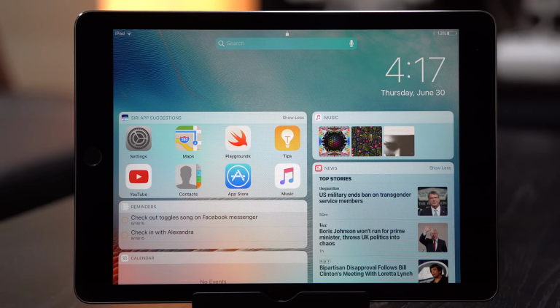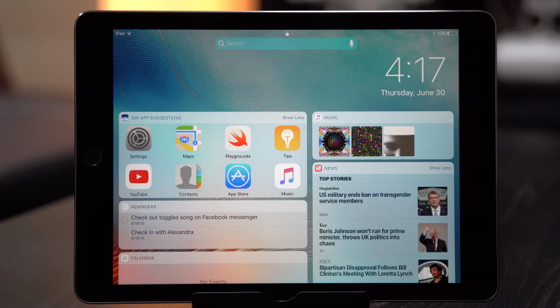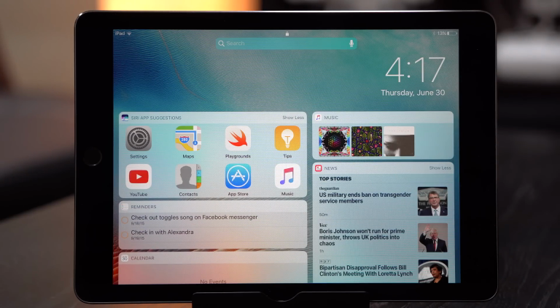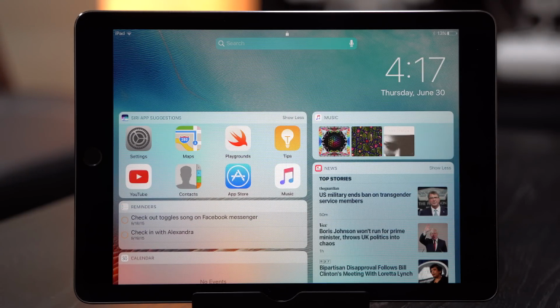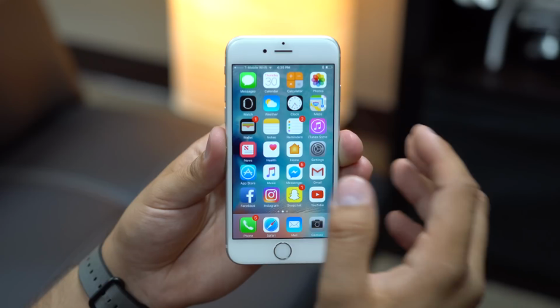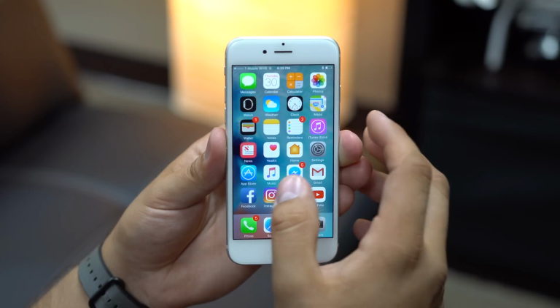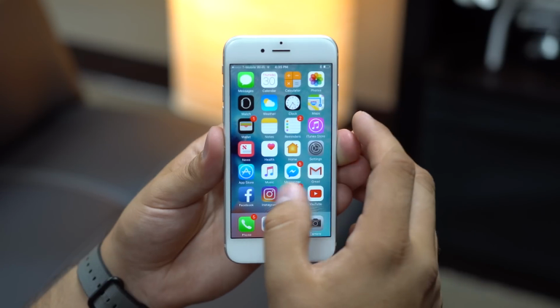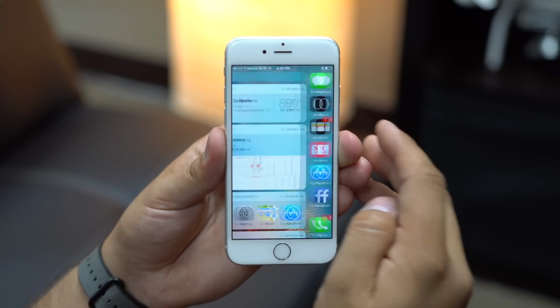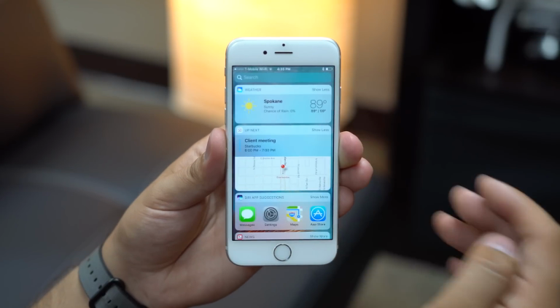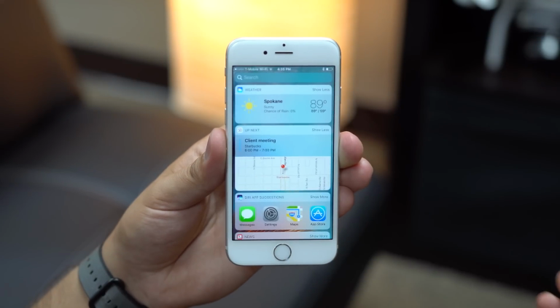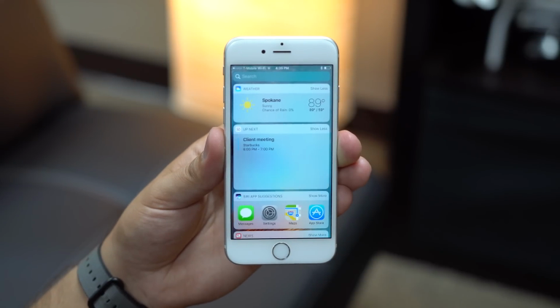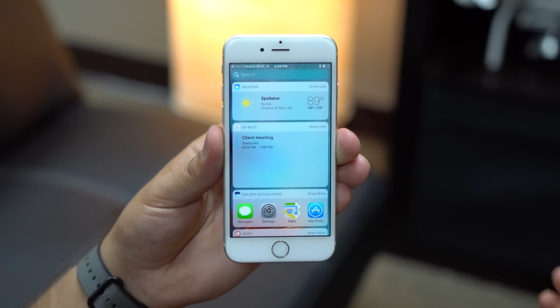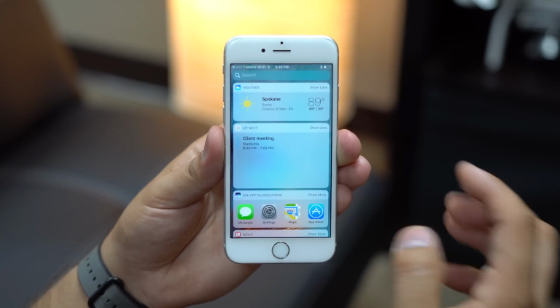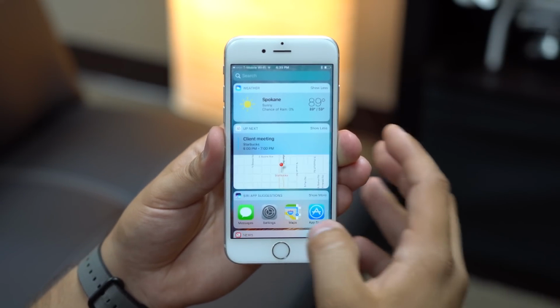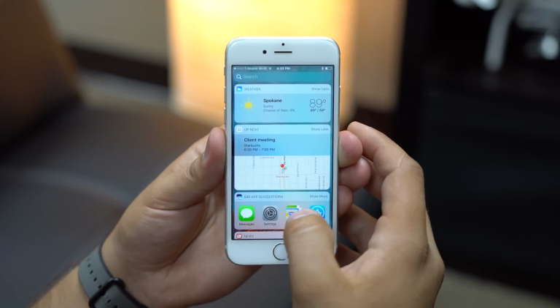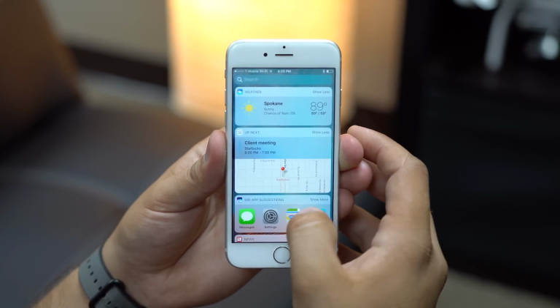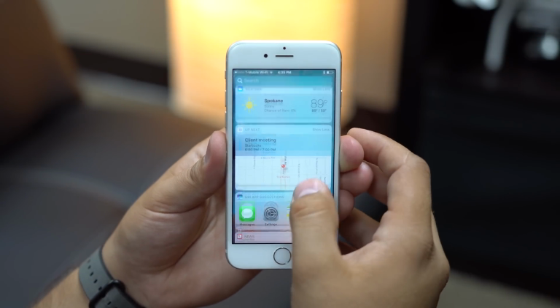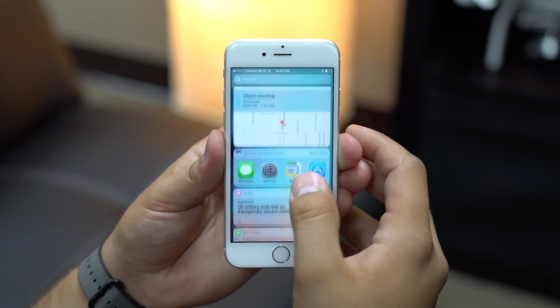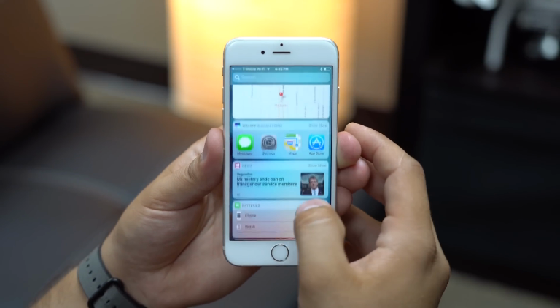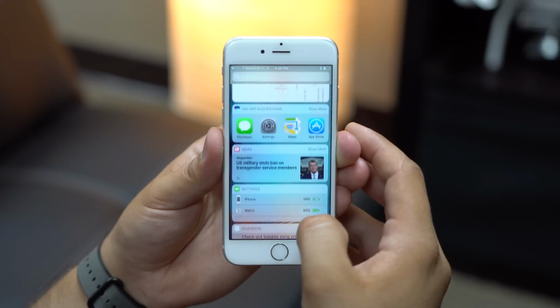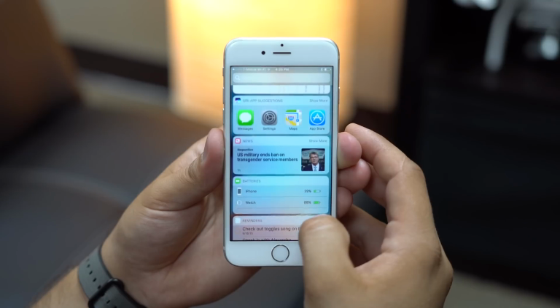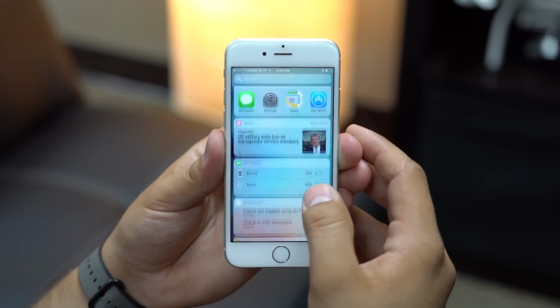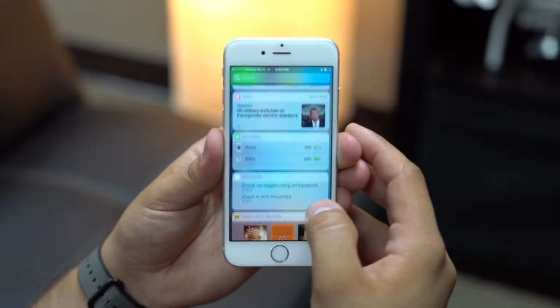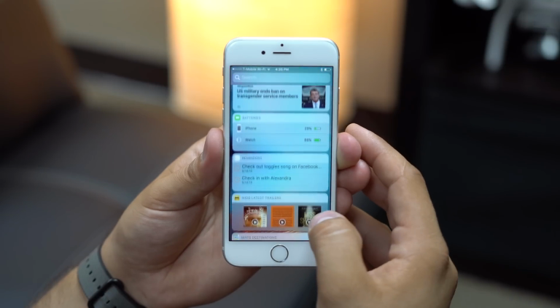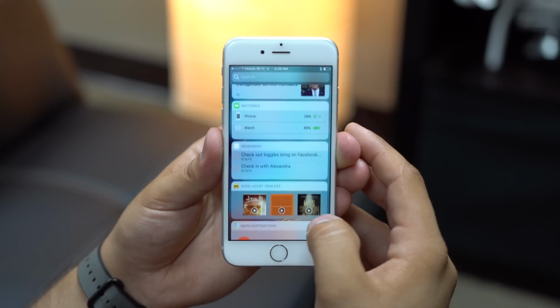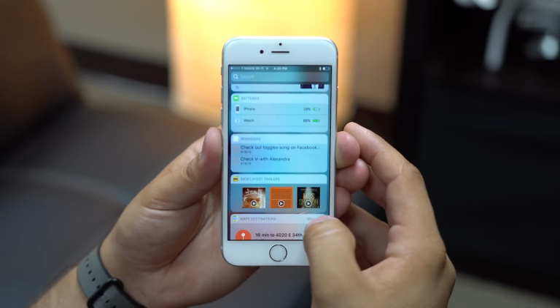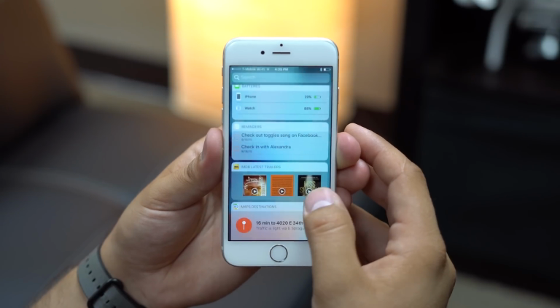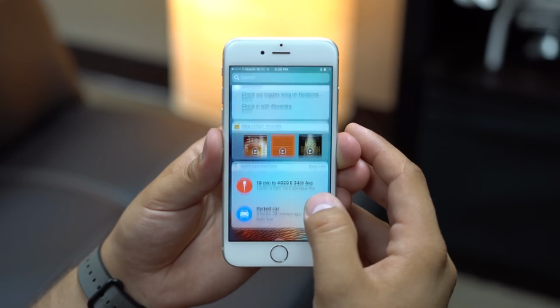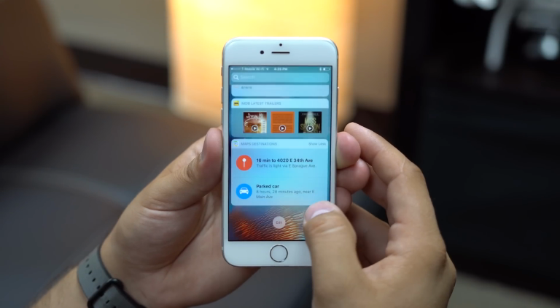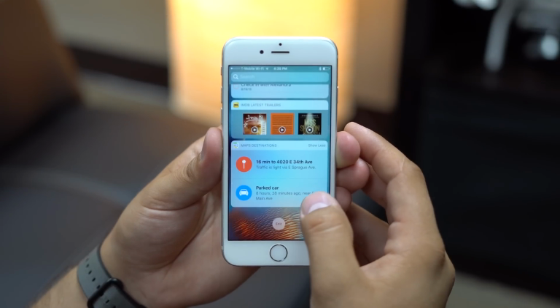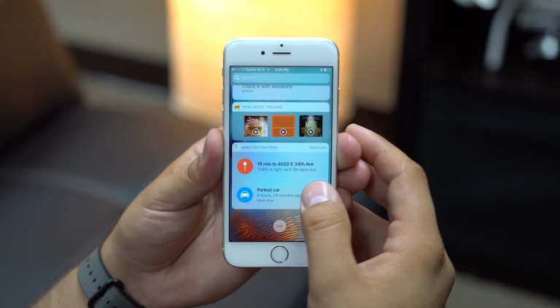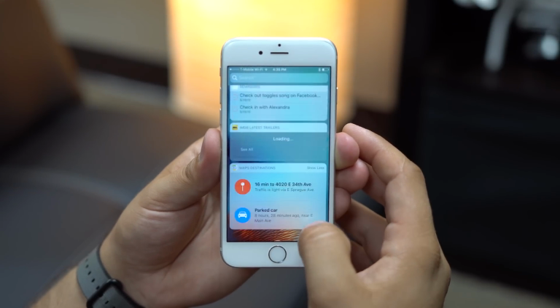Apple's own built-in widgets include the Weather app, Up Next from Calendar, Siri app suggestions, the Apple News app, and map destinations.